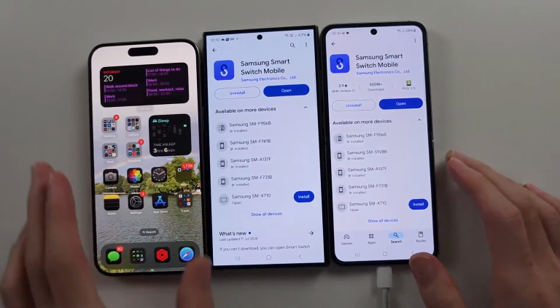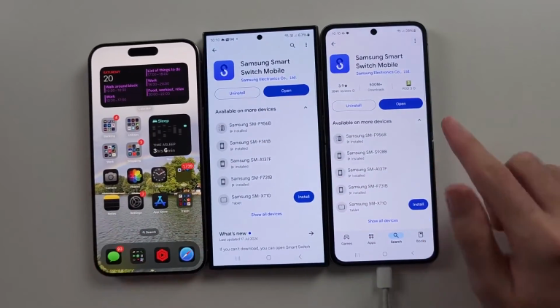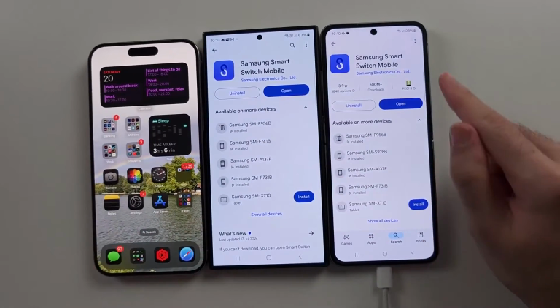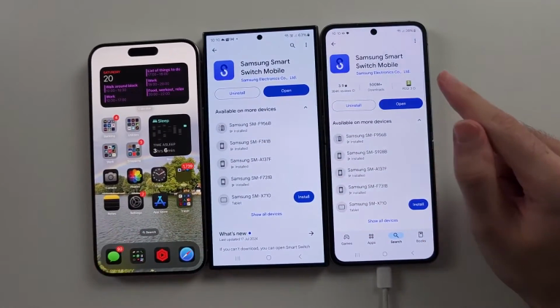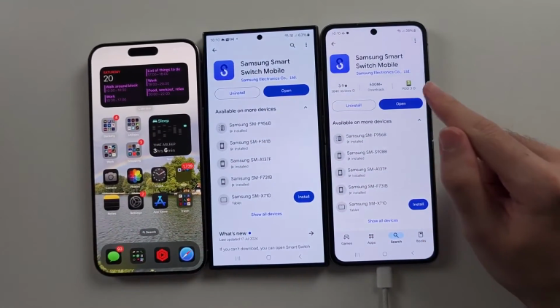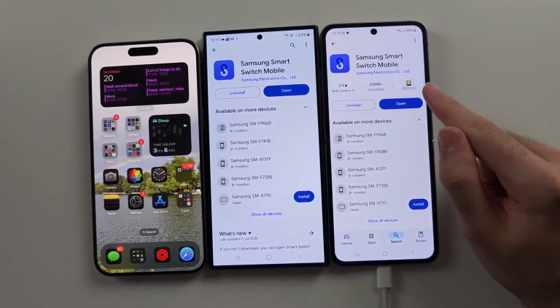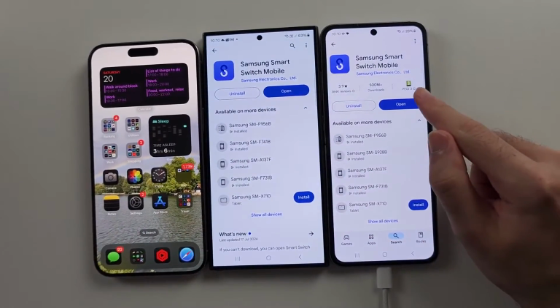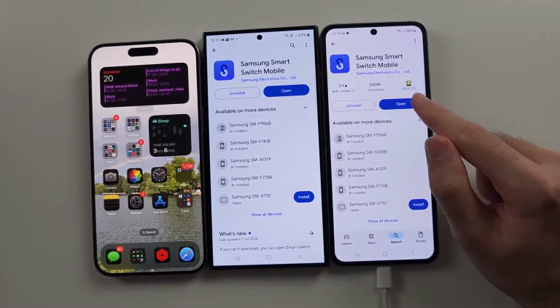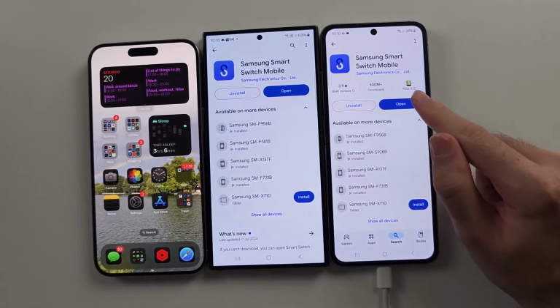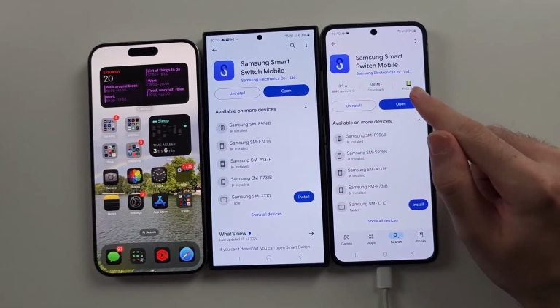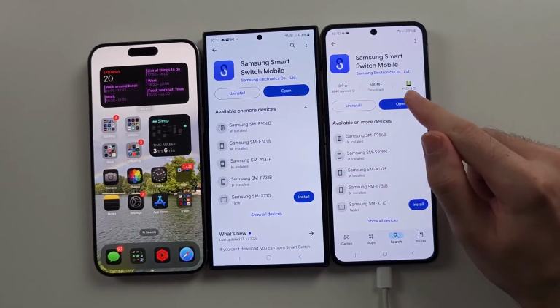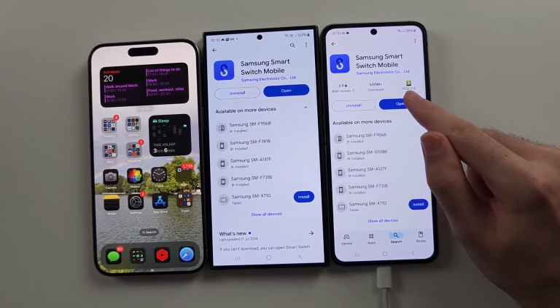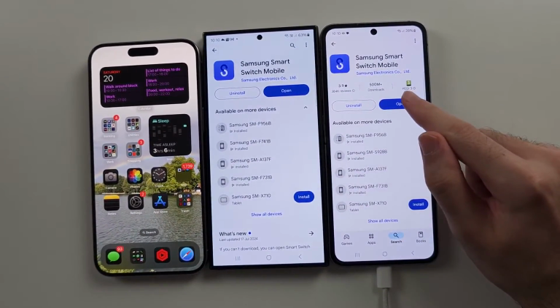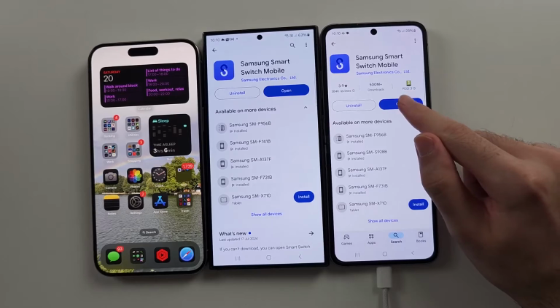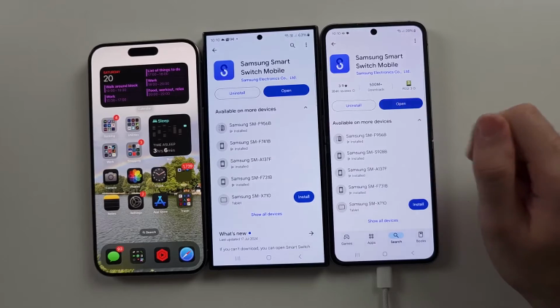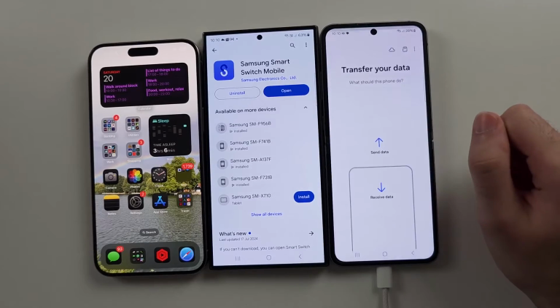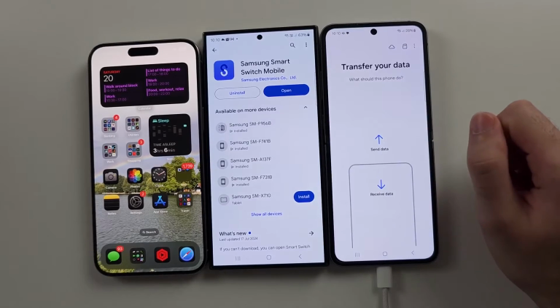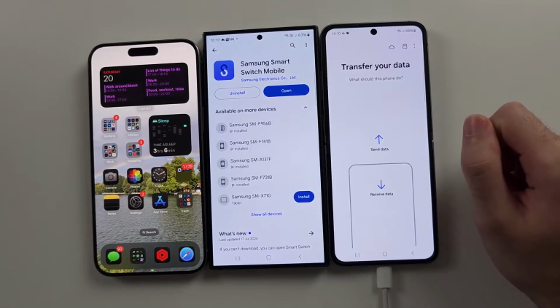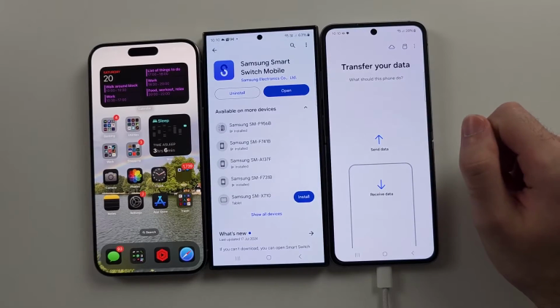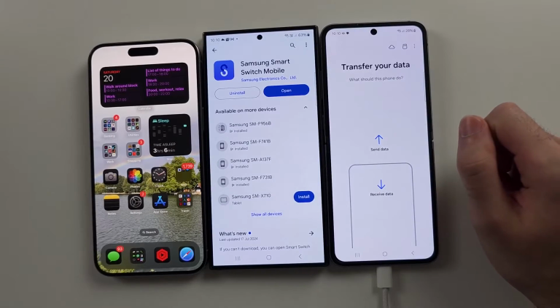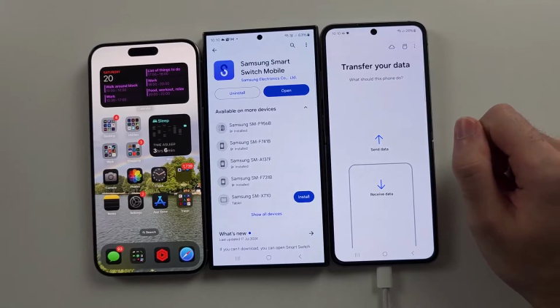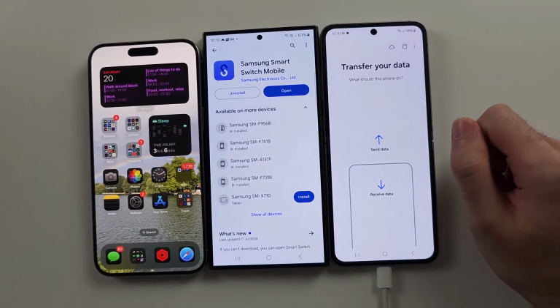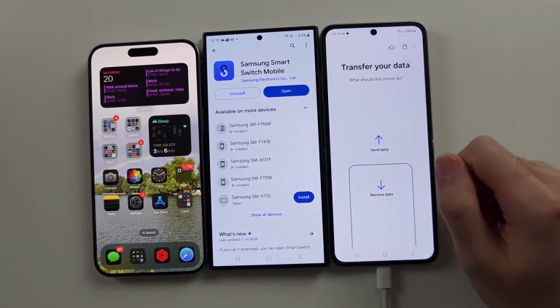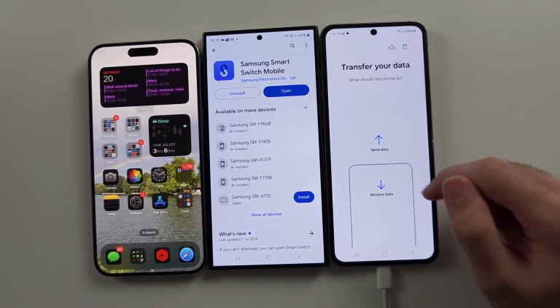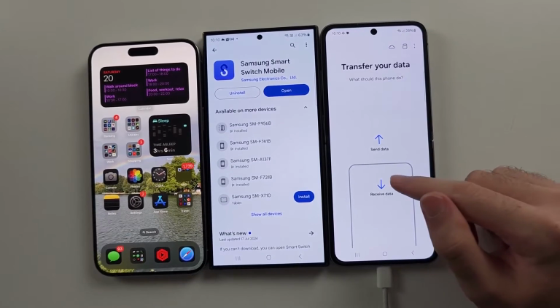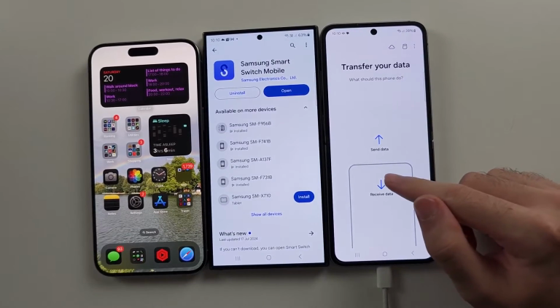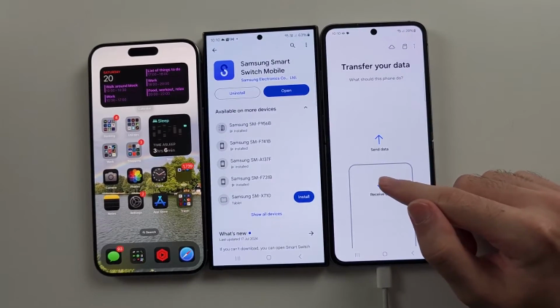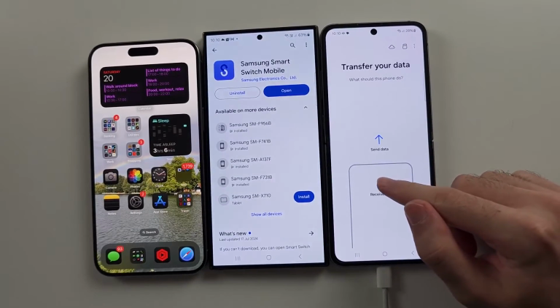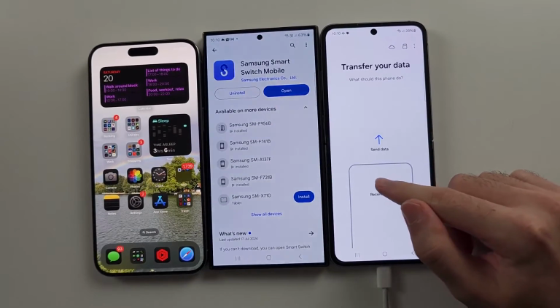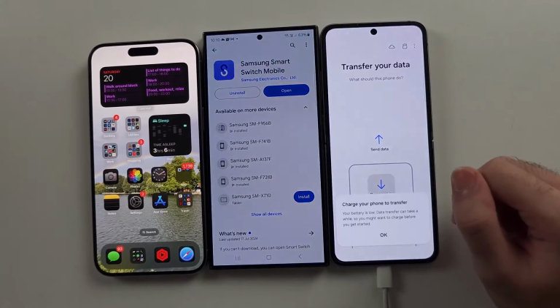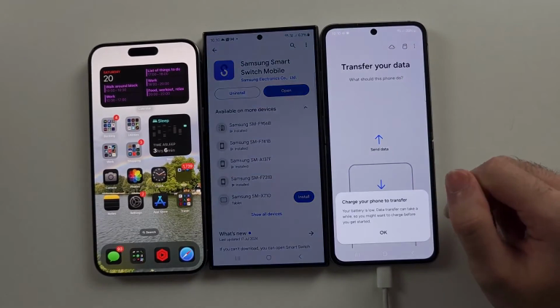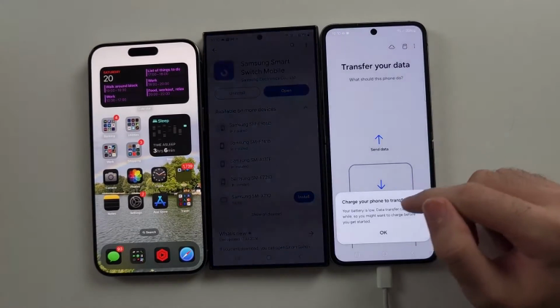We will open Smart Switch on the Z Flip 6 only, and then select Receive Data.